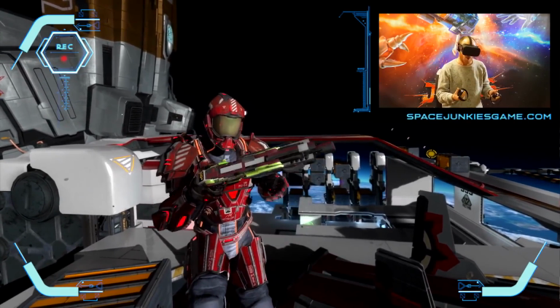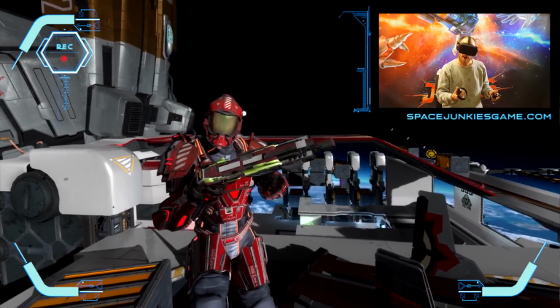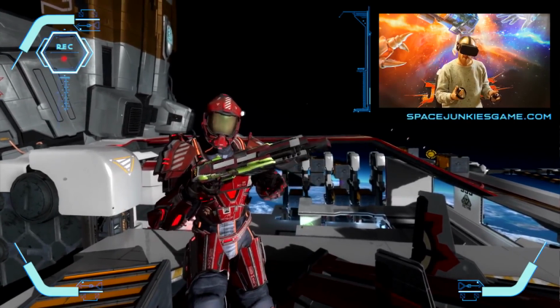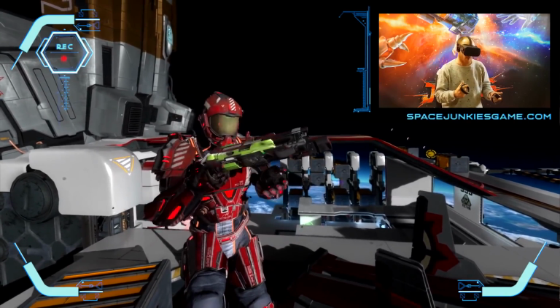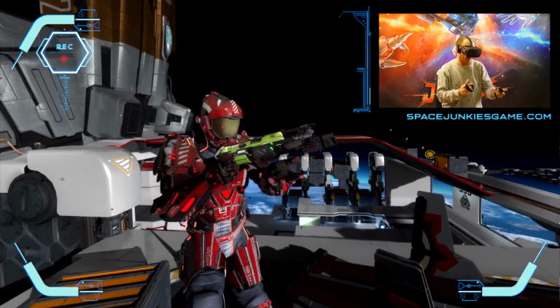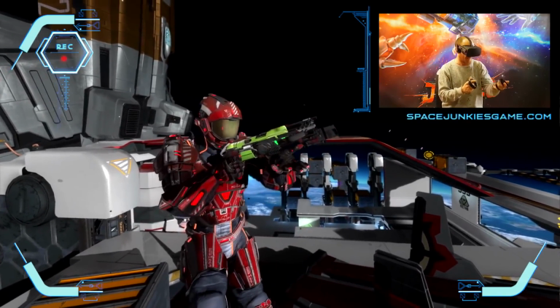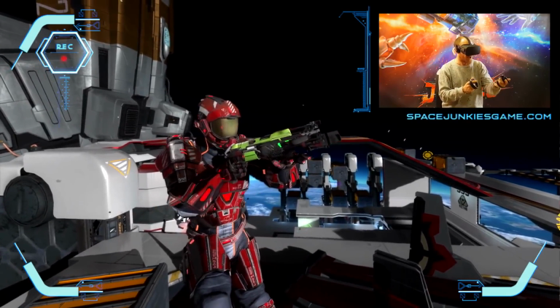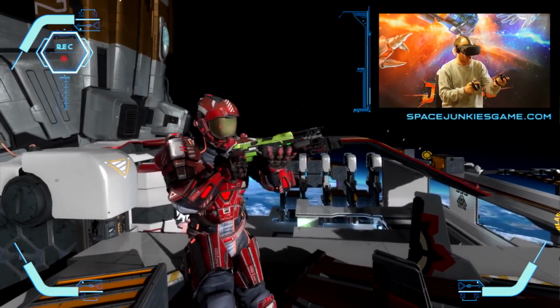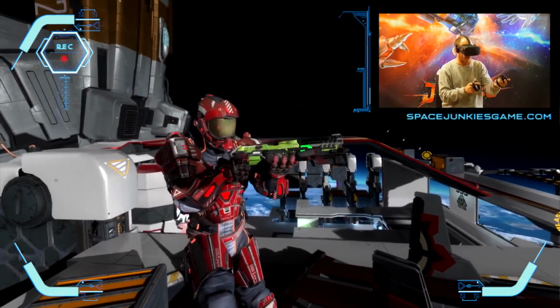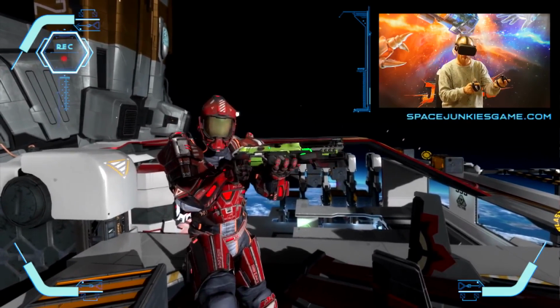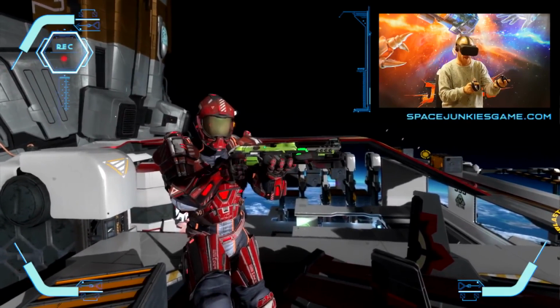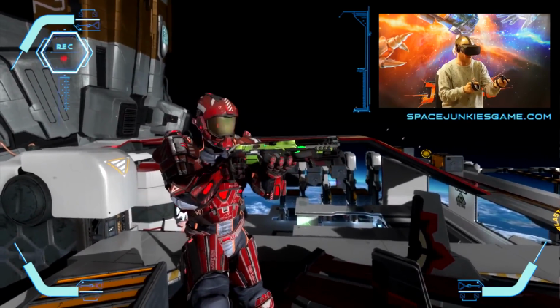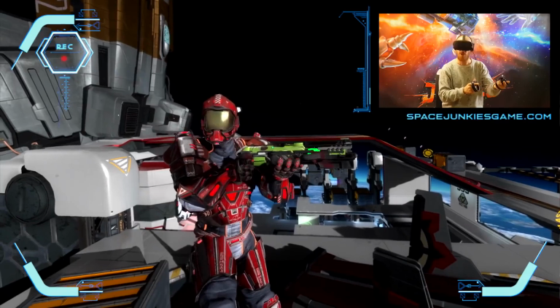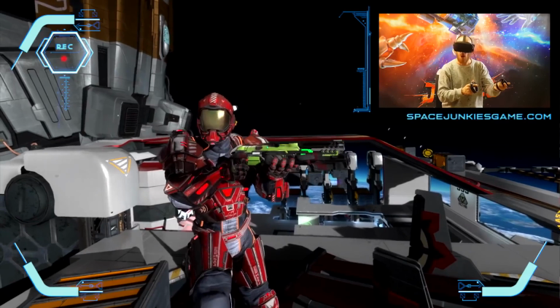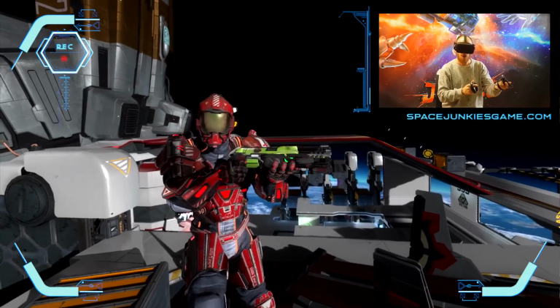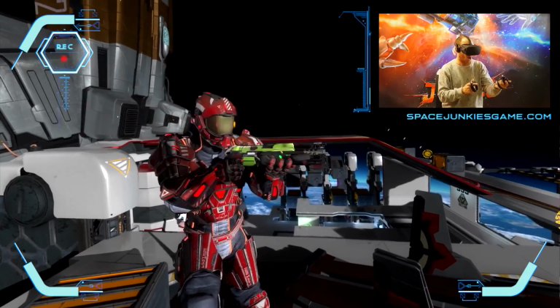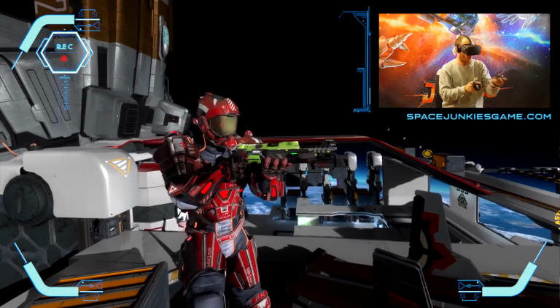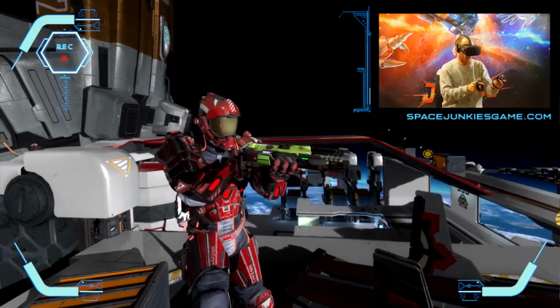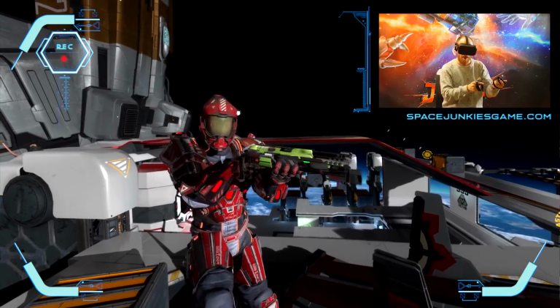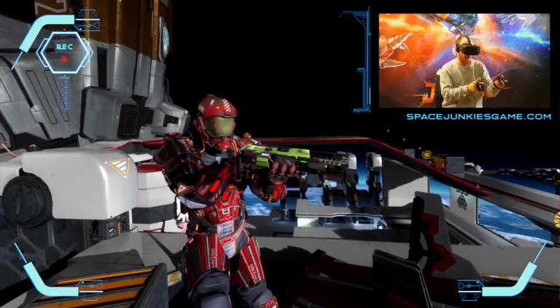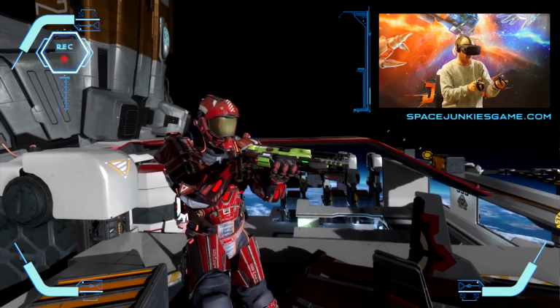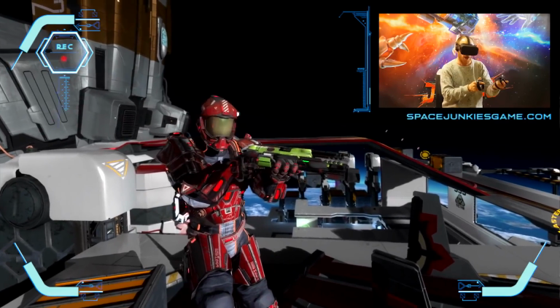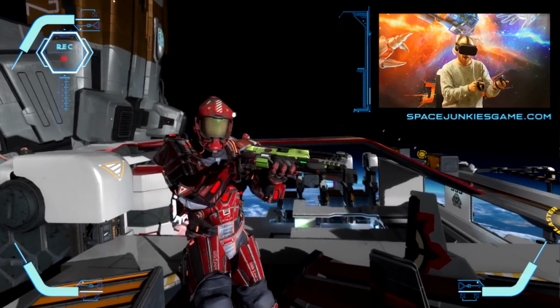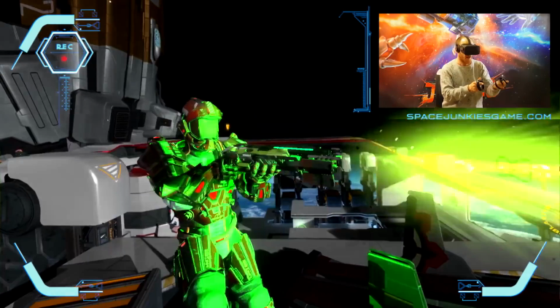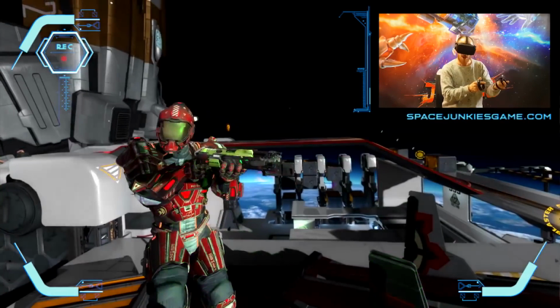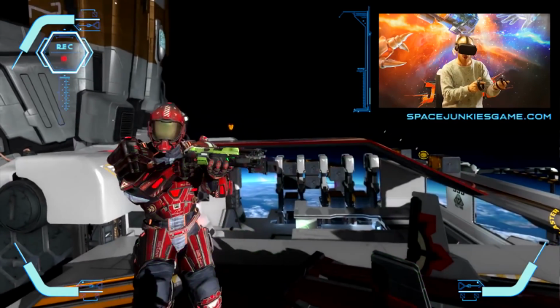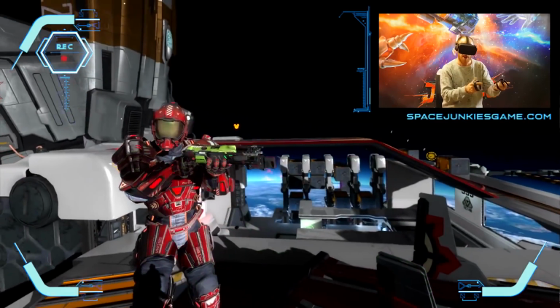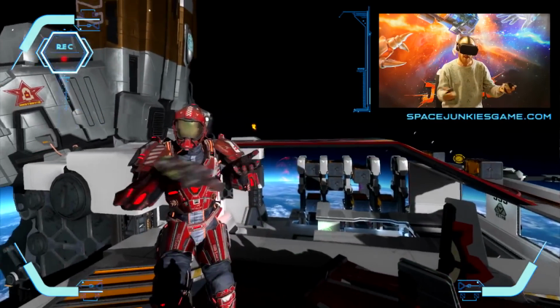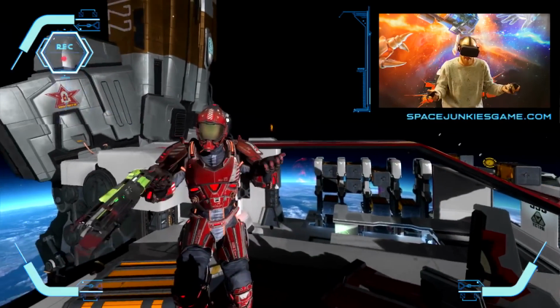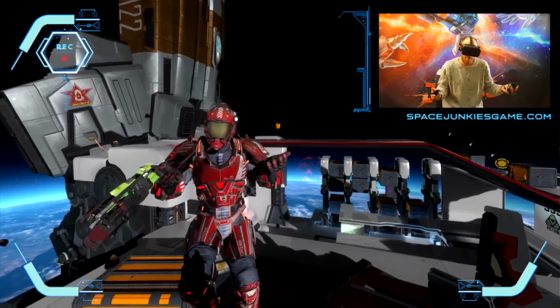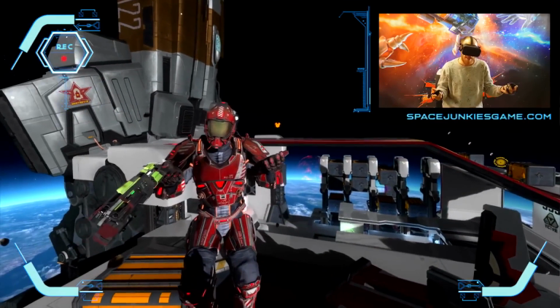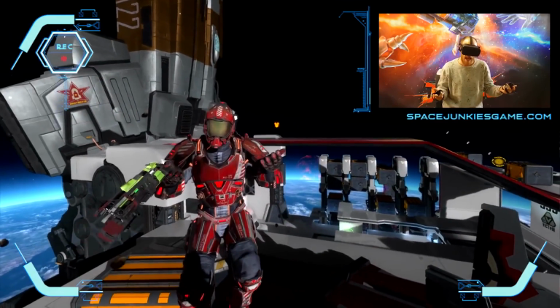What's great about this weapon is that it's a two-handed weapon, so you're in total control. You pump it, you load it, you shoot it. It's as simple as that.